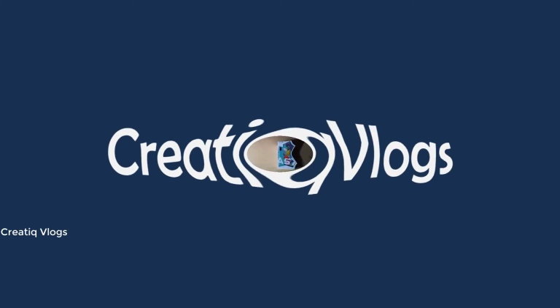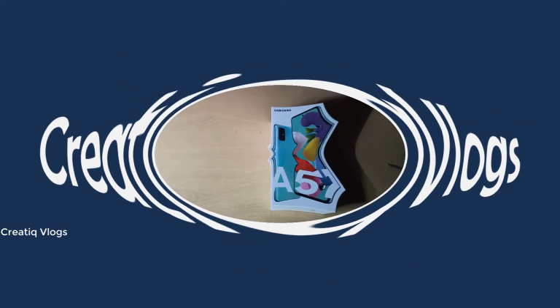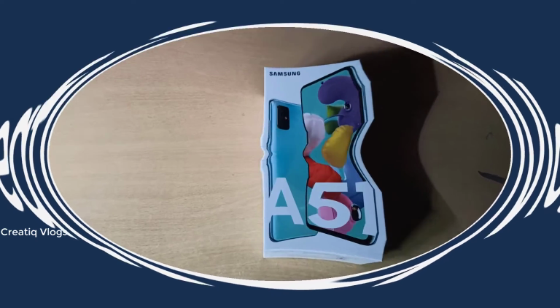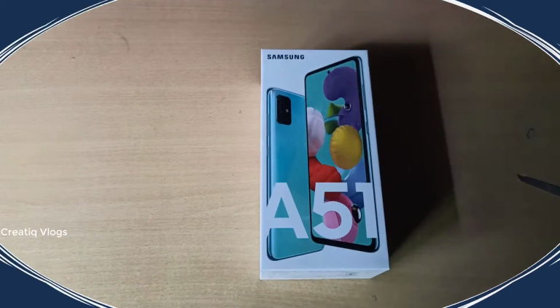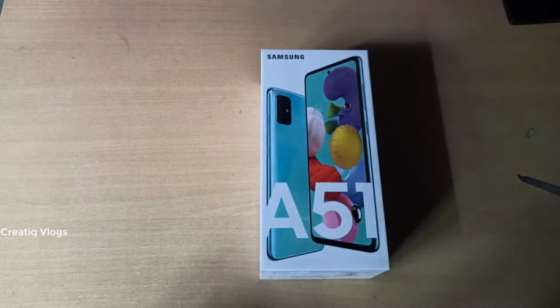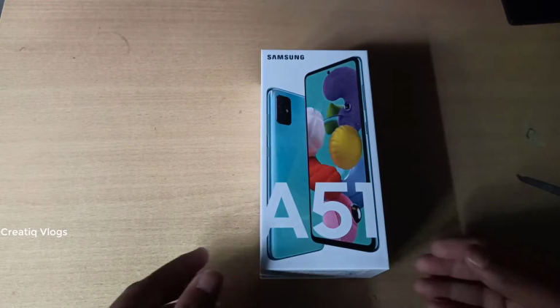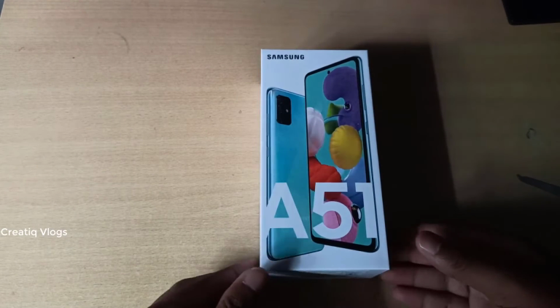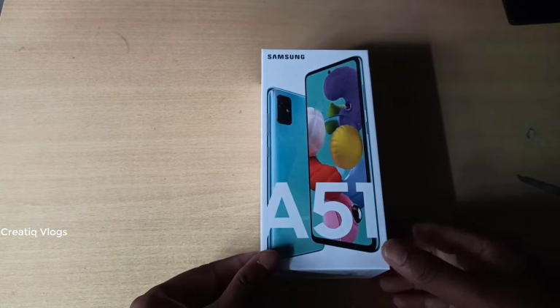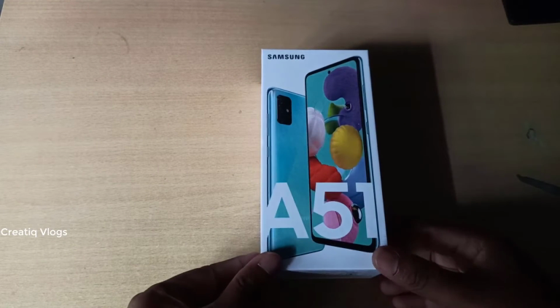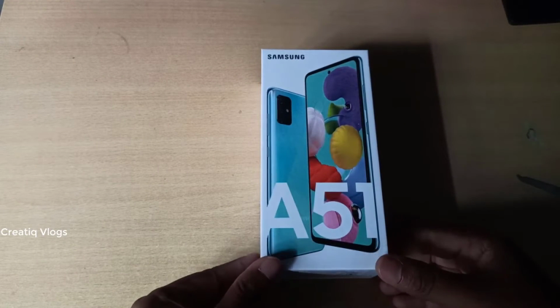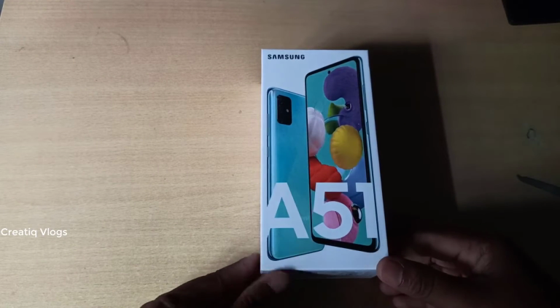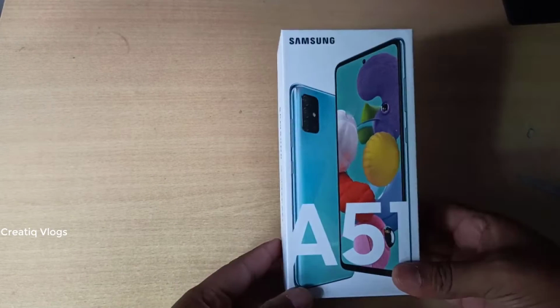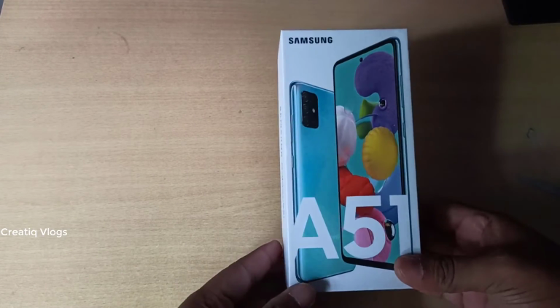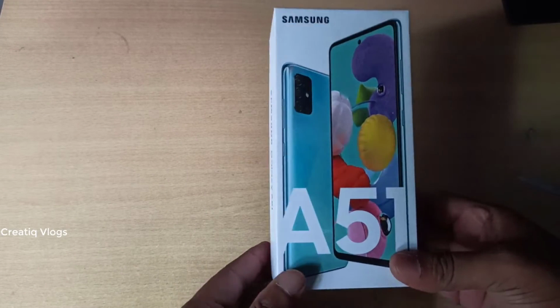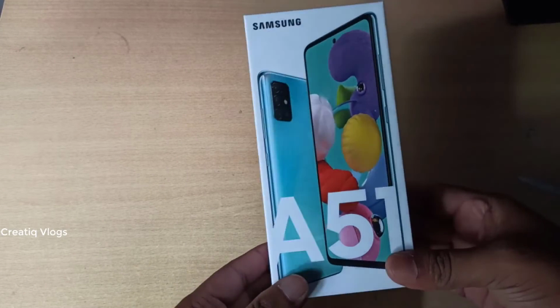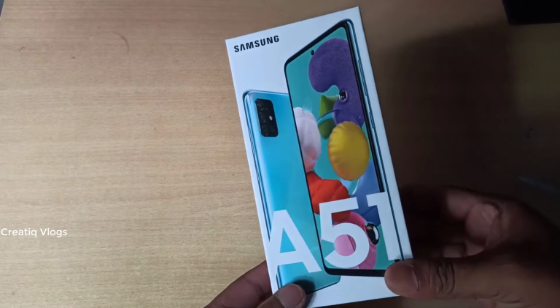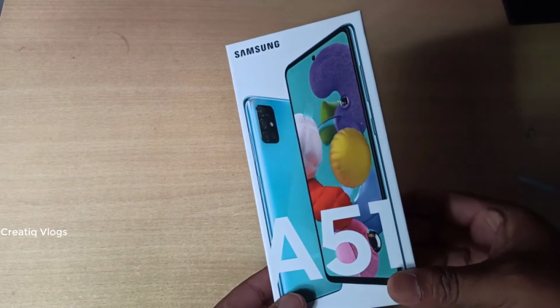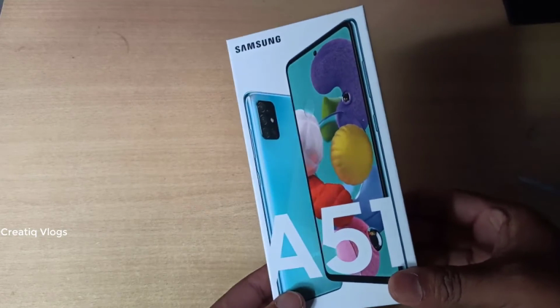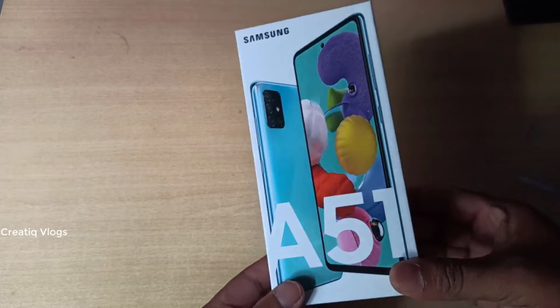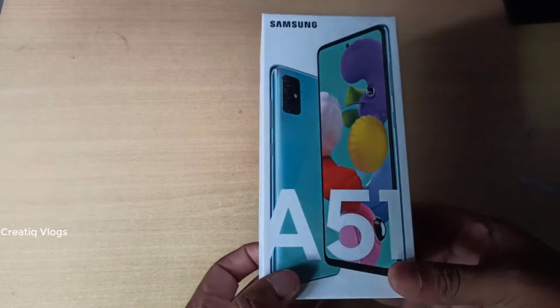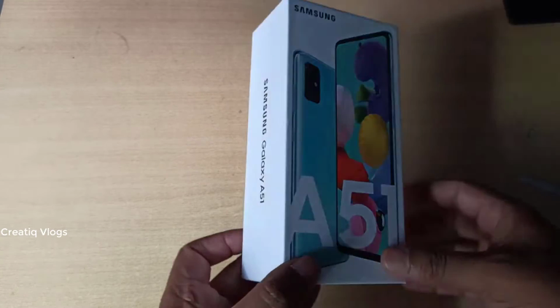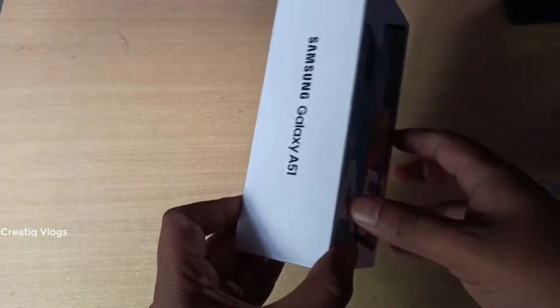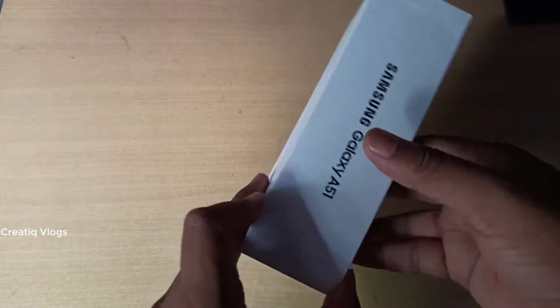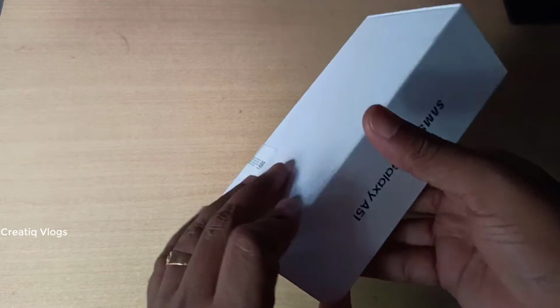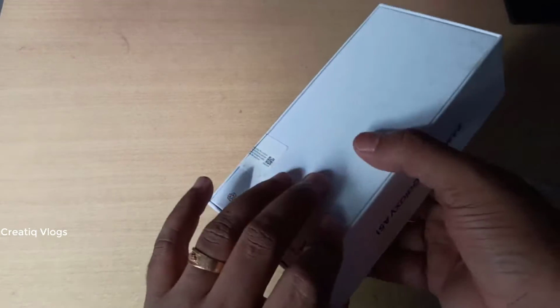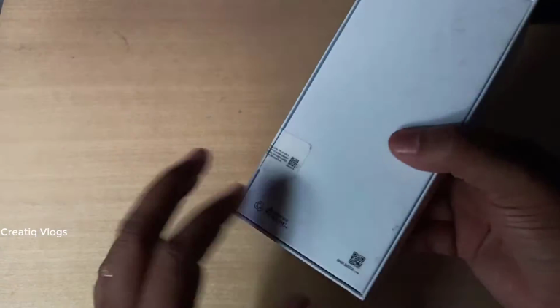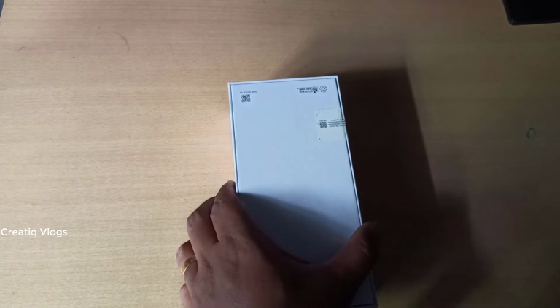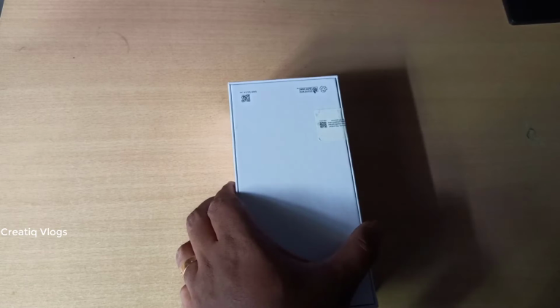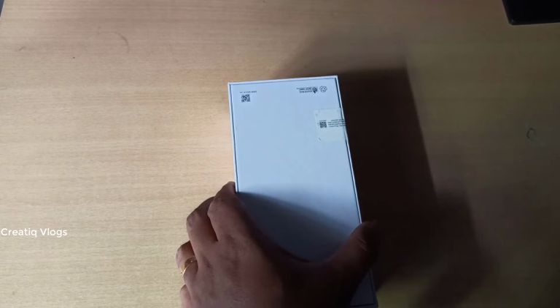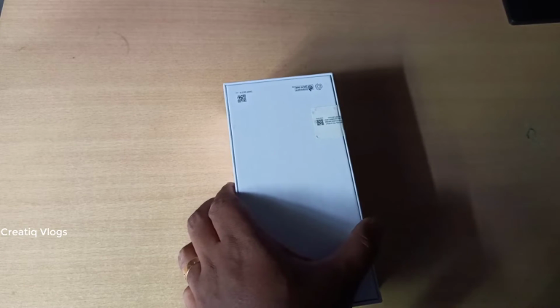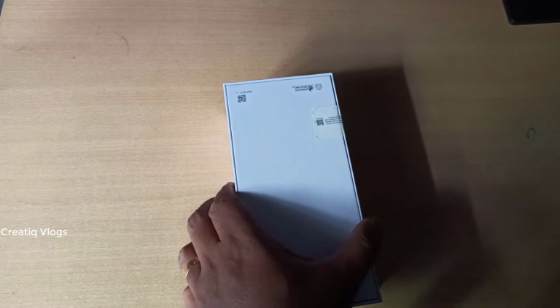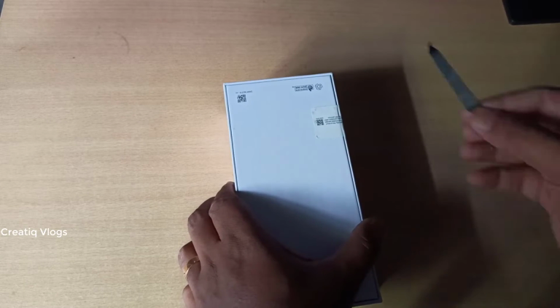This is the Samsung A51. I don't know how to unbox this box. Let's unbox this.